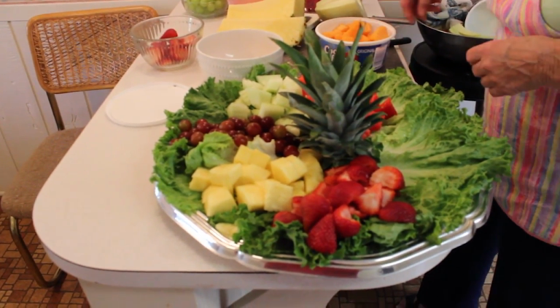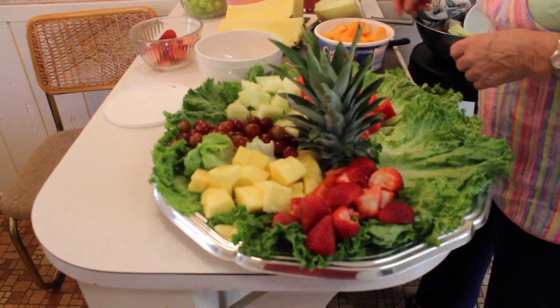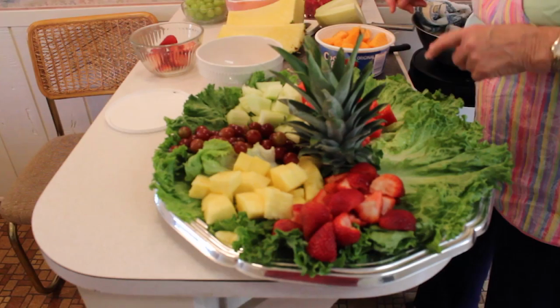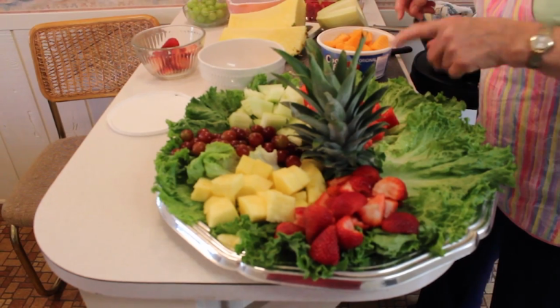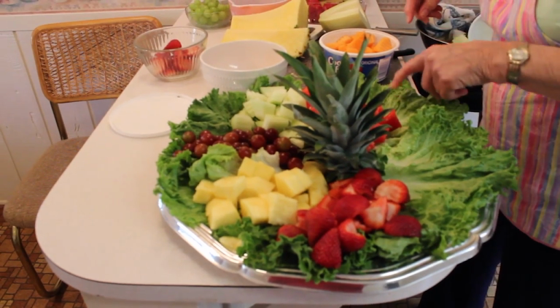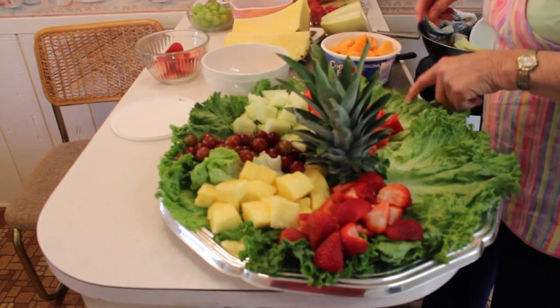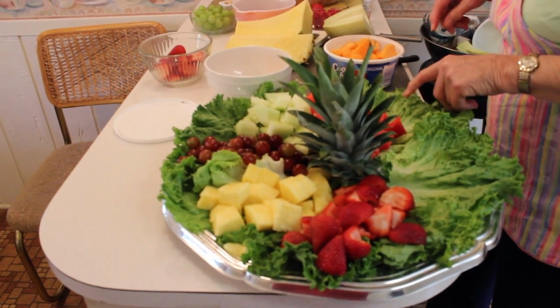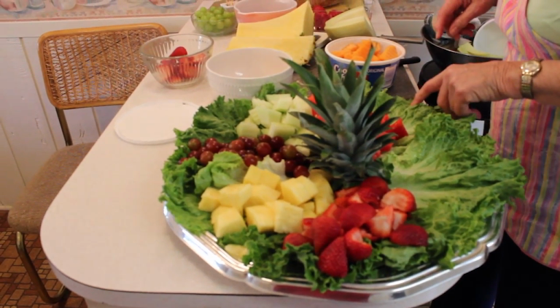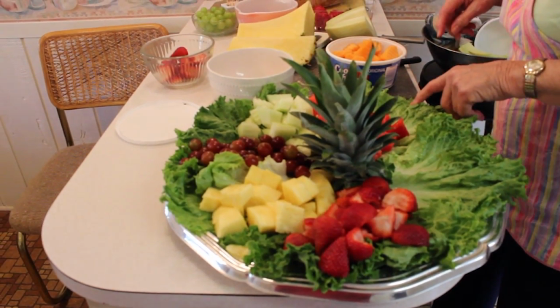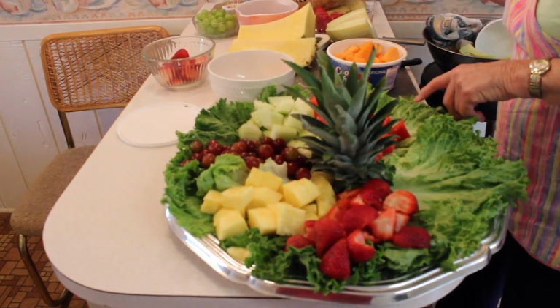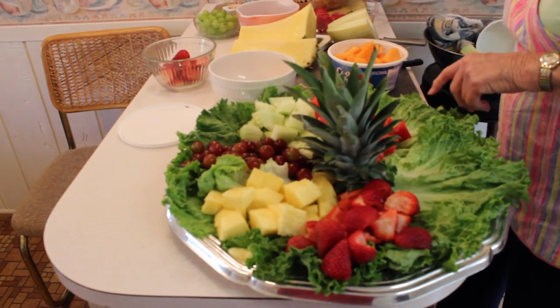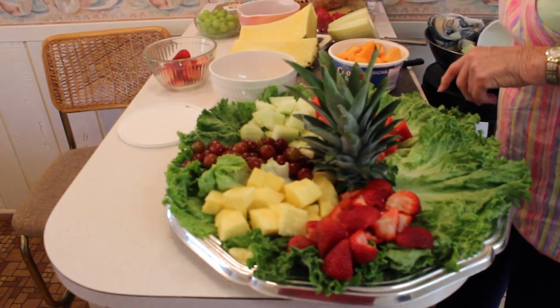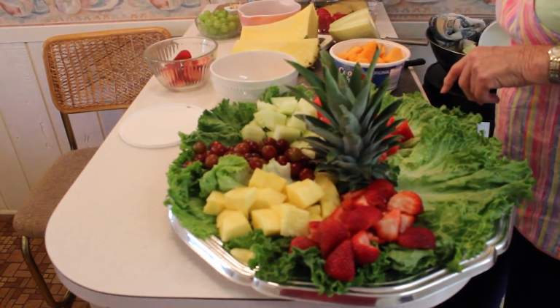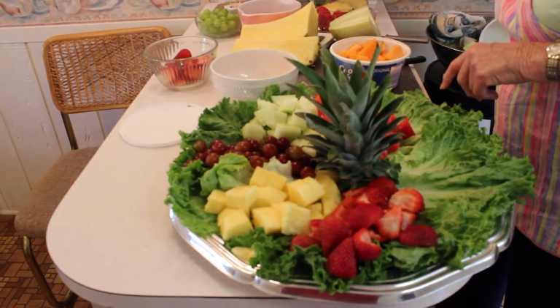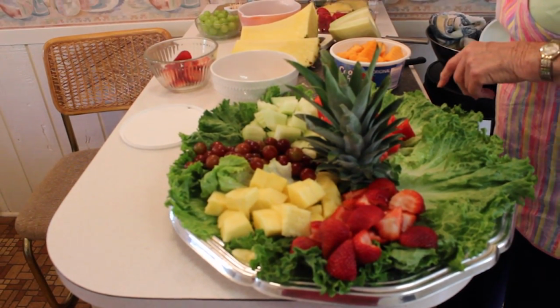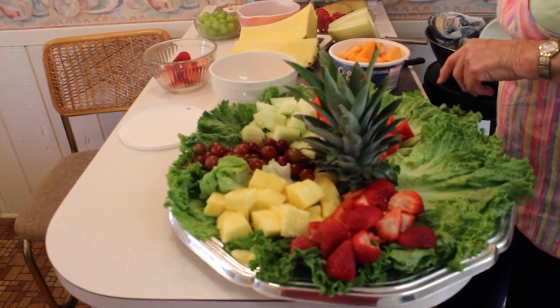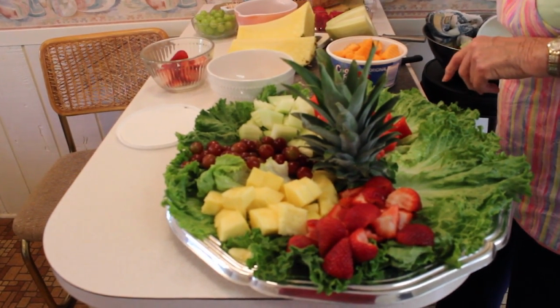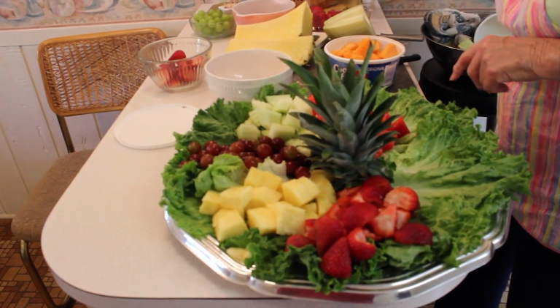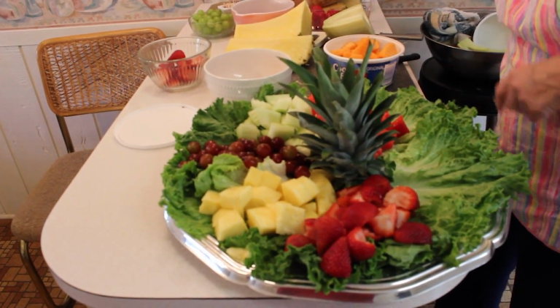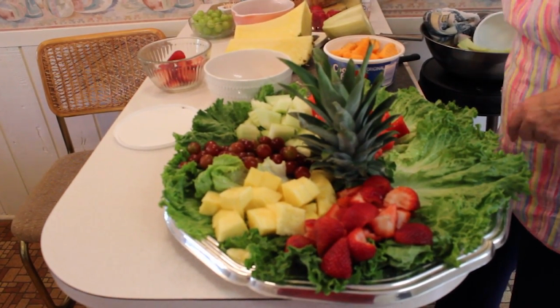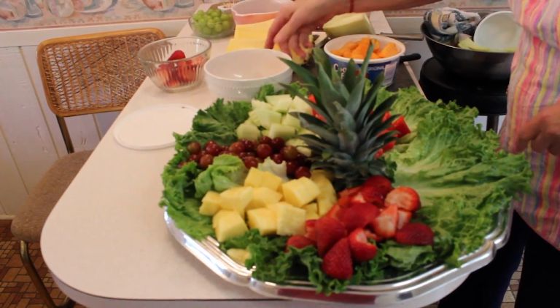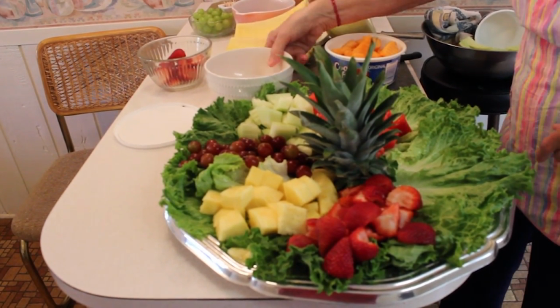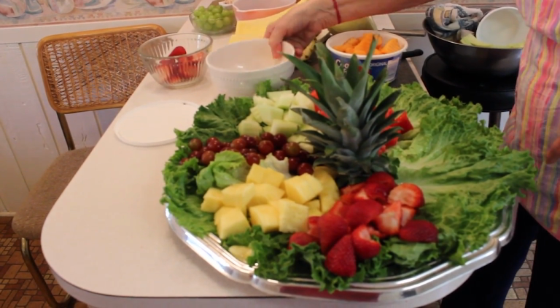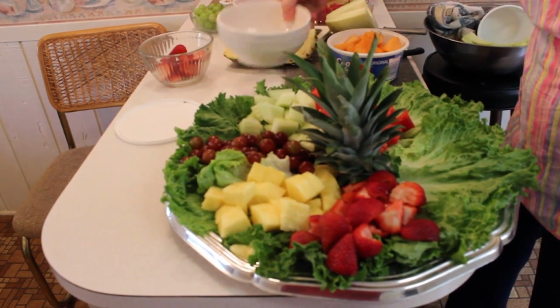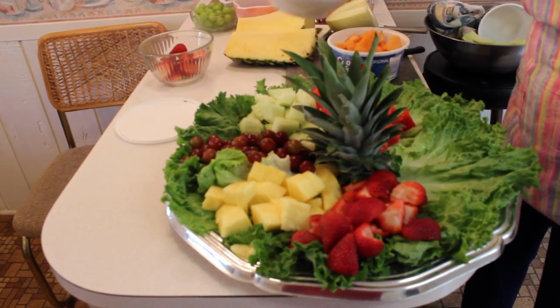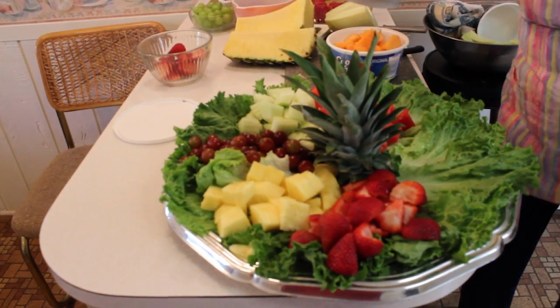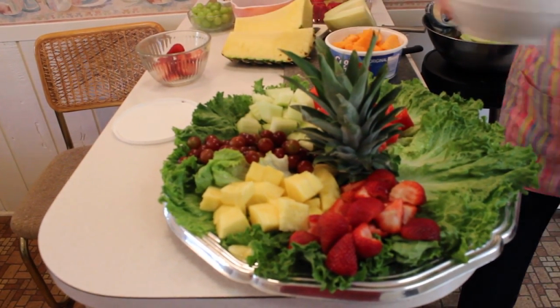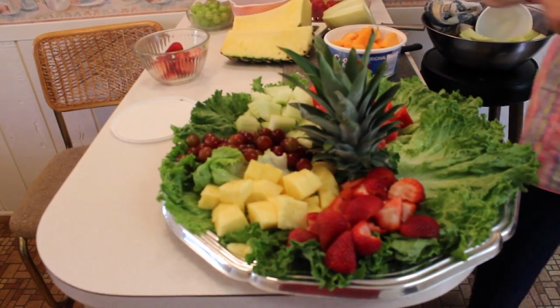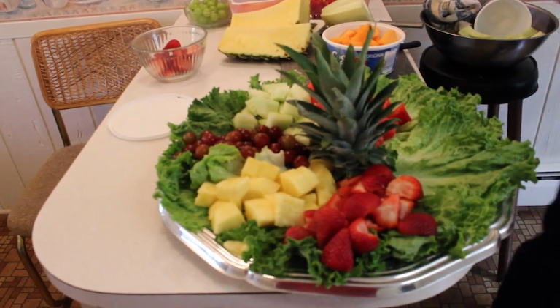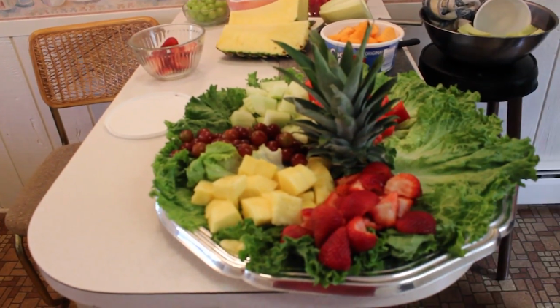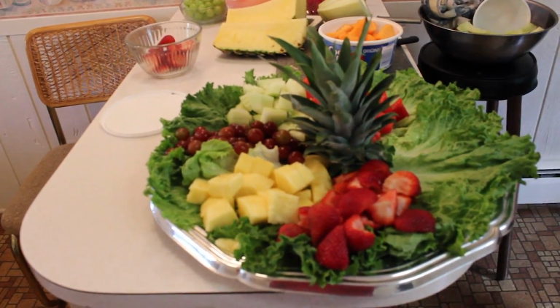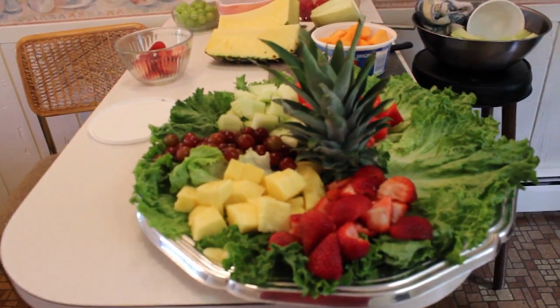I've got to have more watermelon. I thought I had more watermelon out.